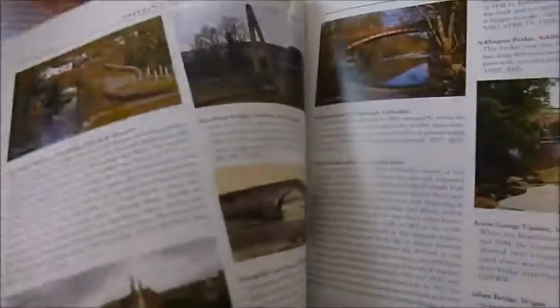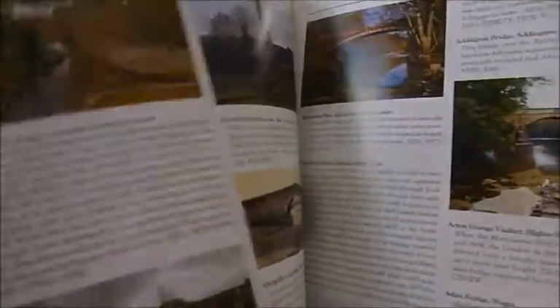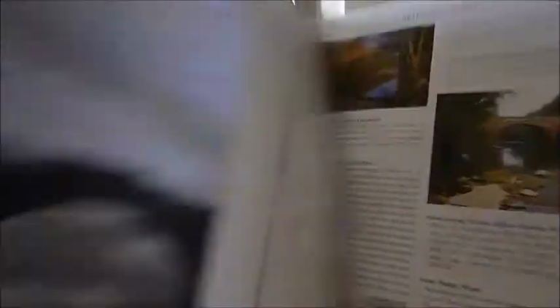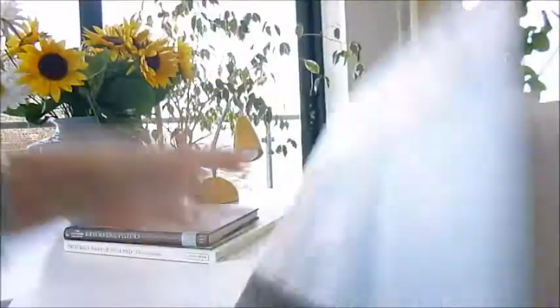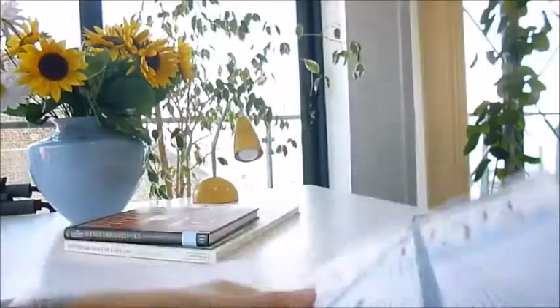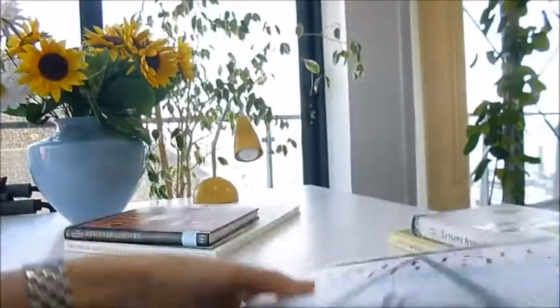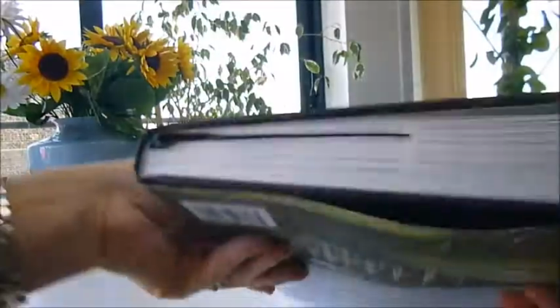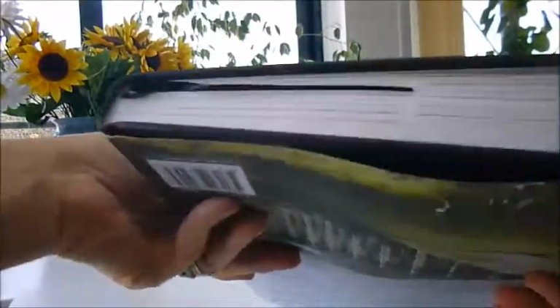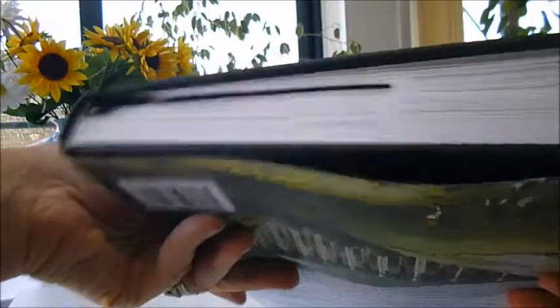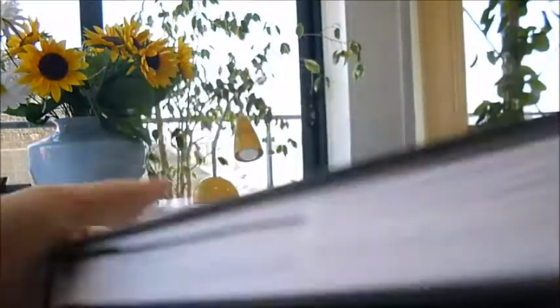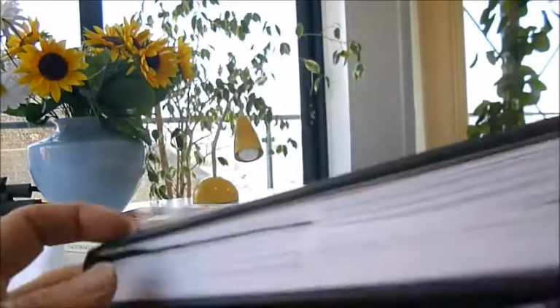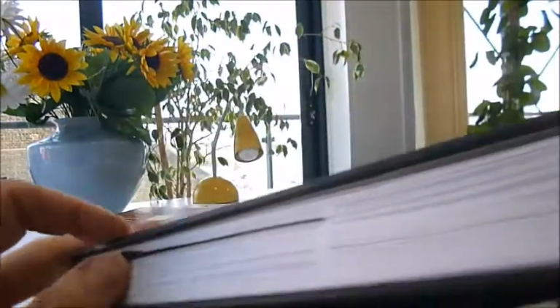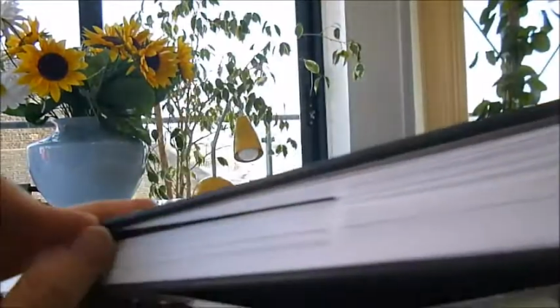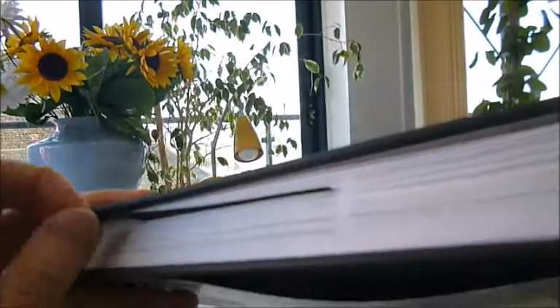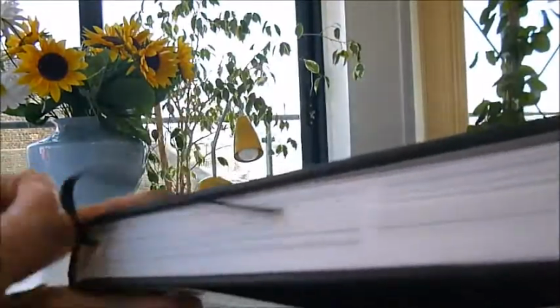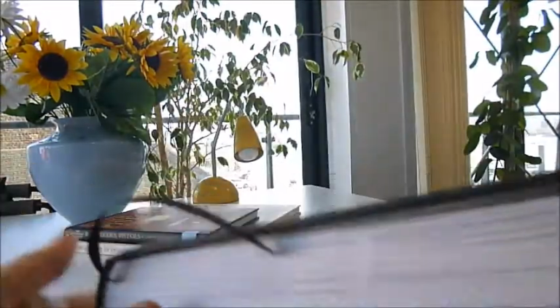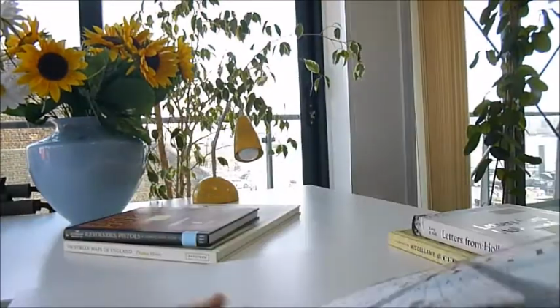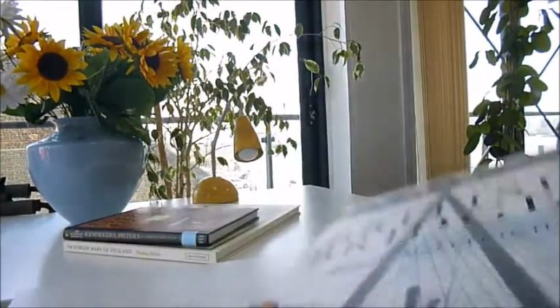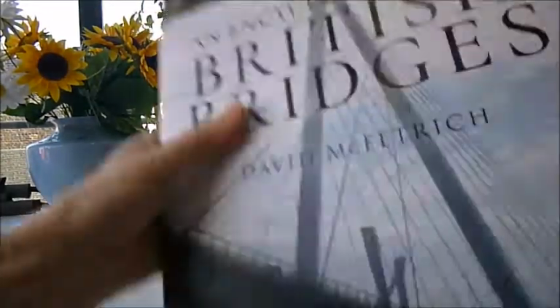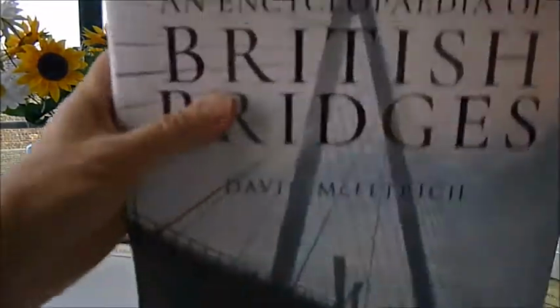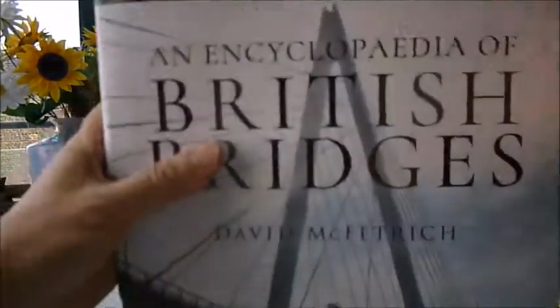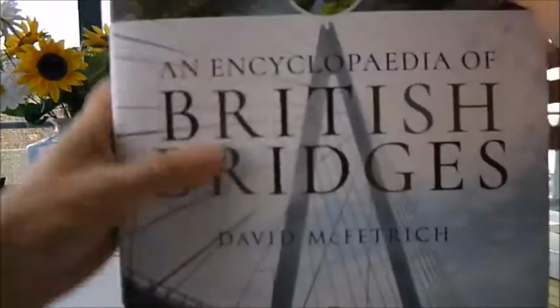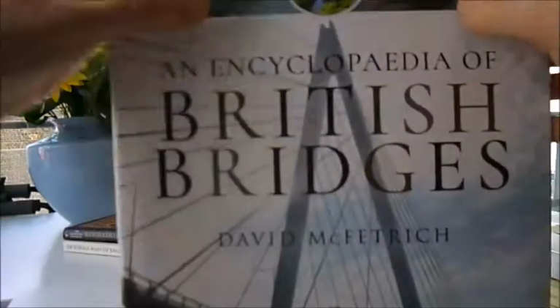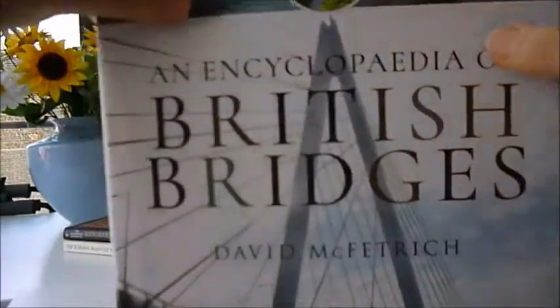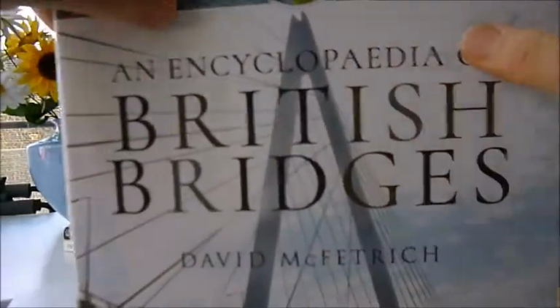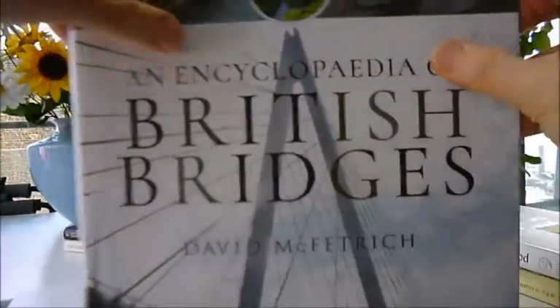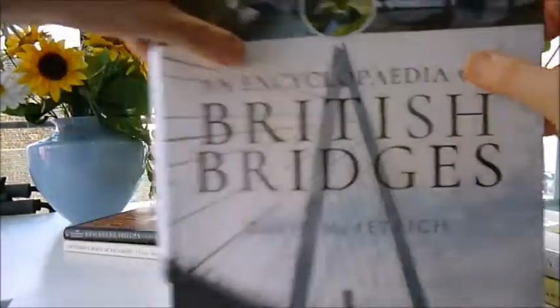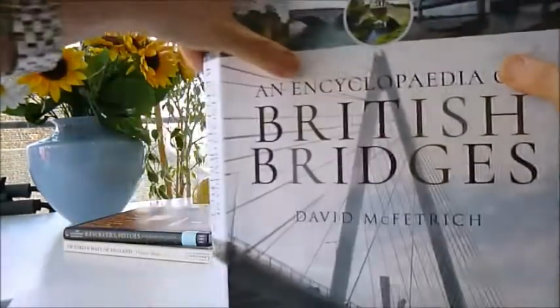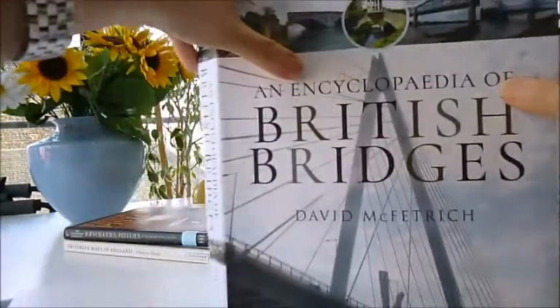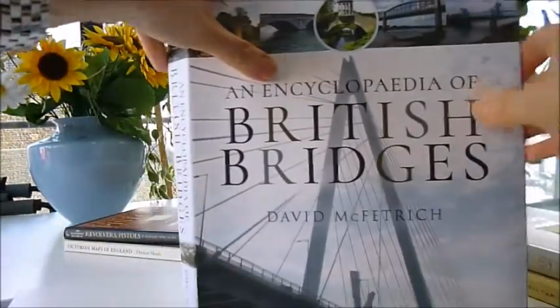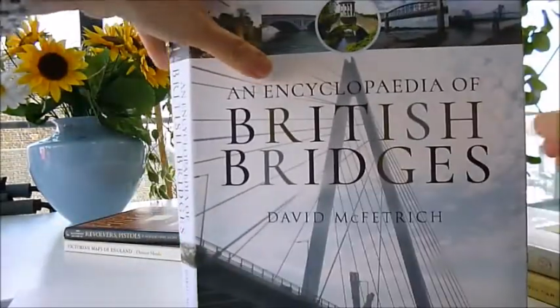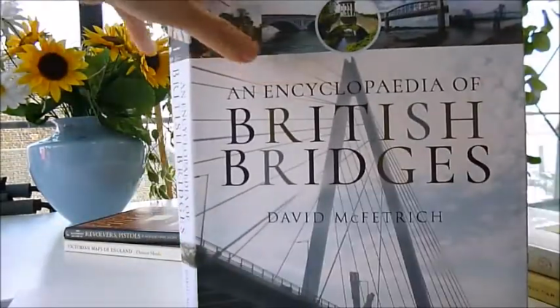It's got a satin page marker and quality binding, available through bibliophilebooks.com.